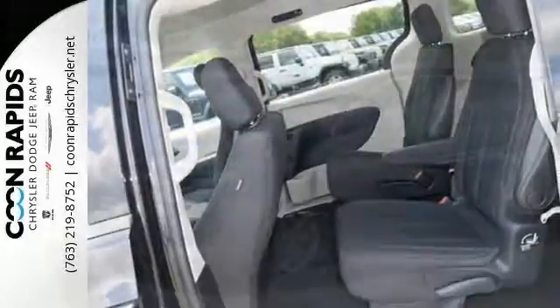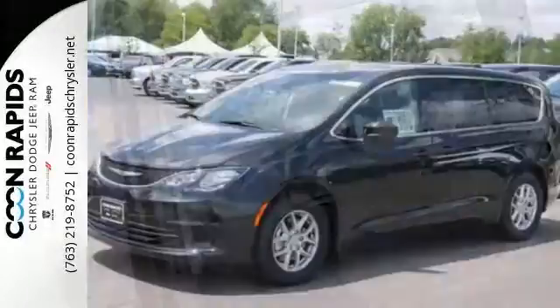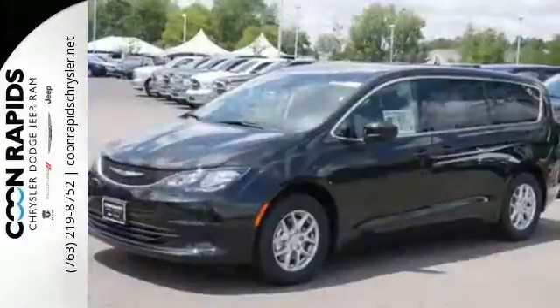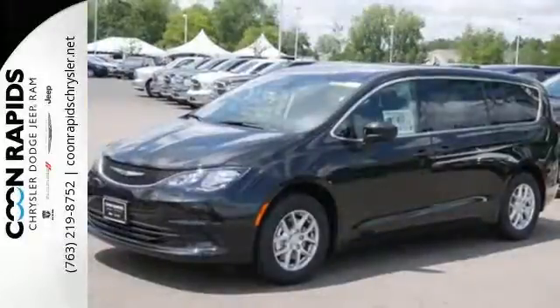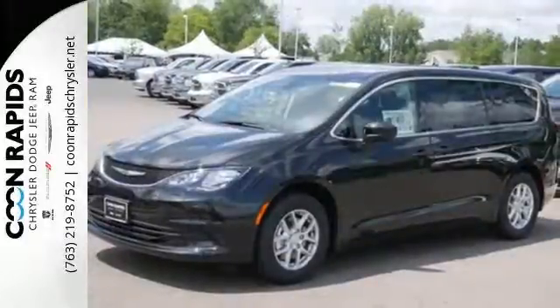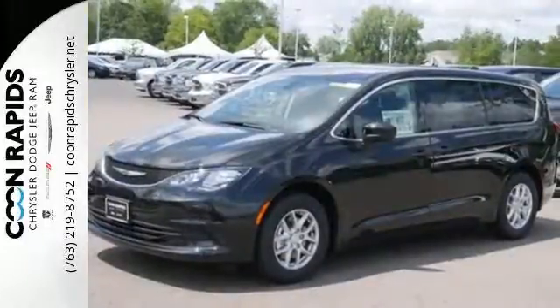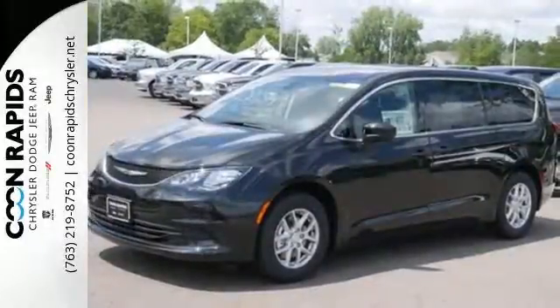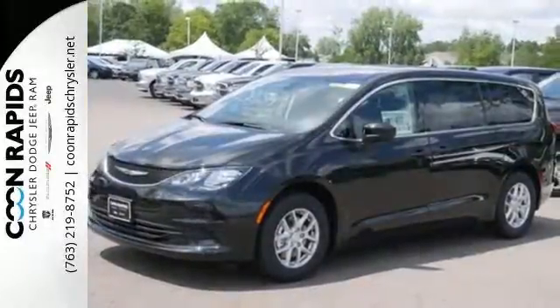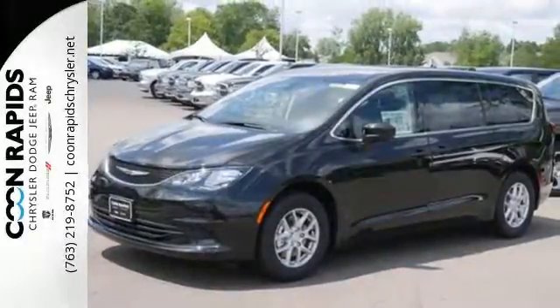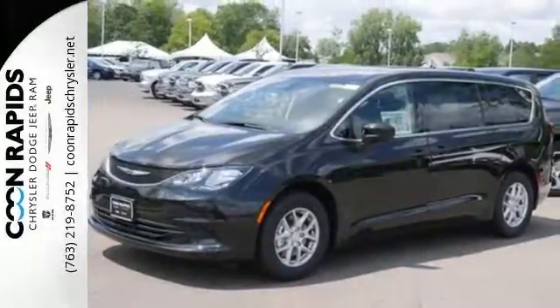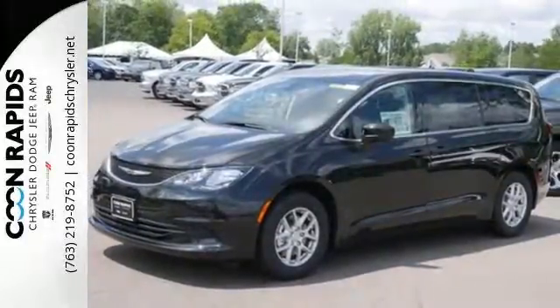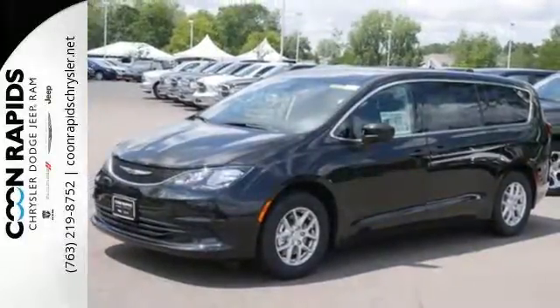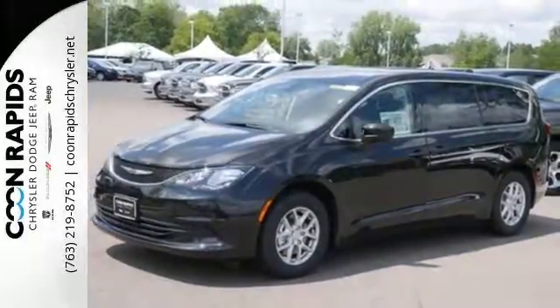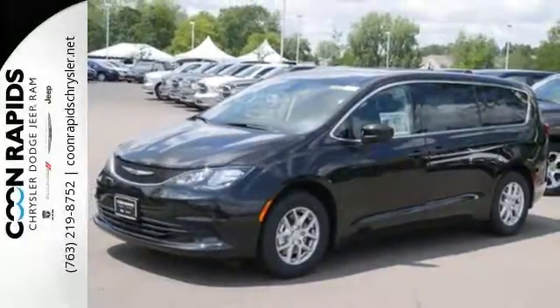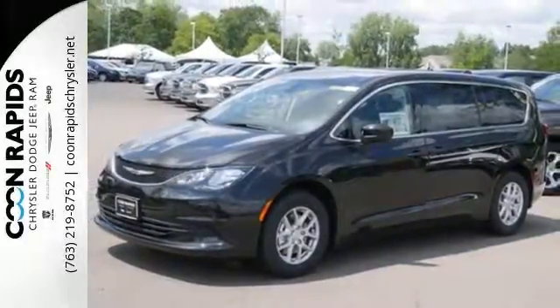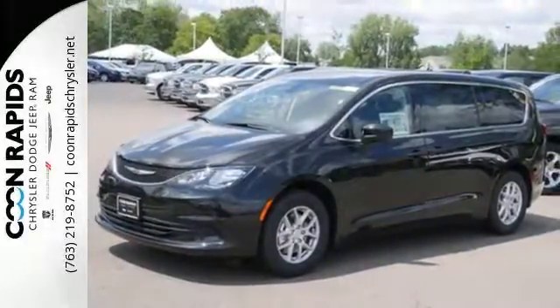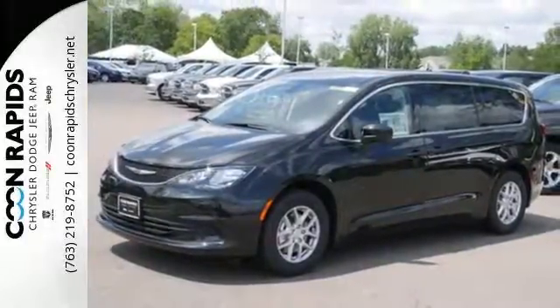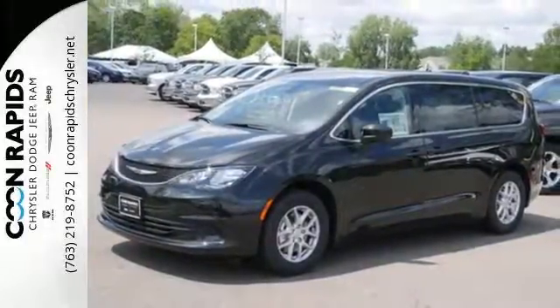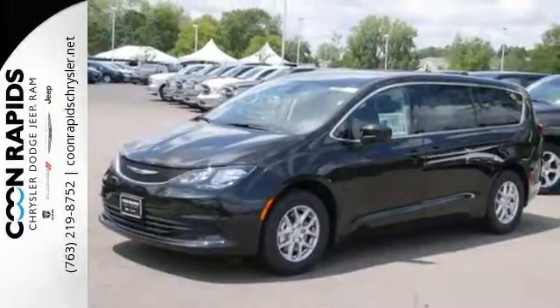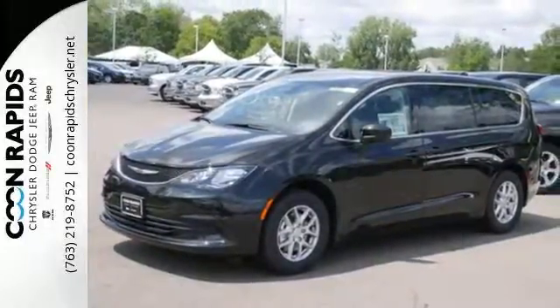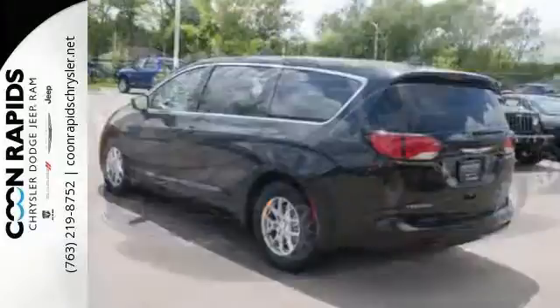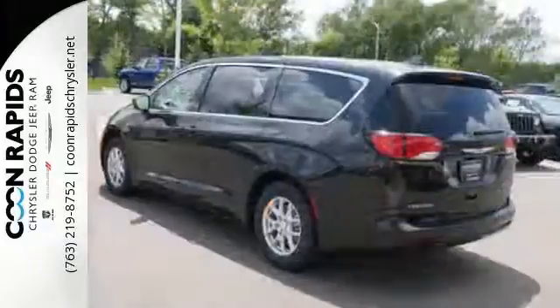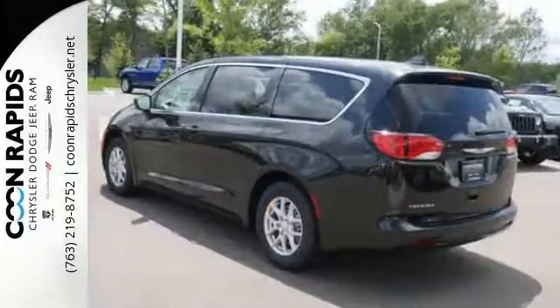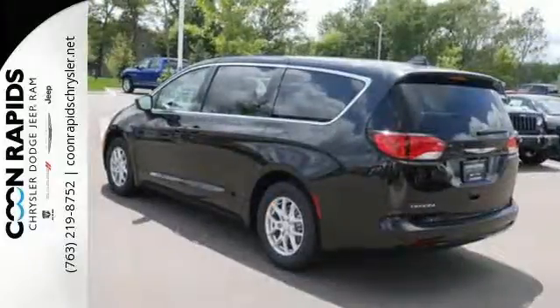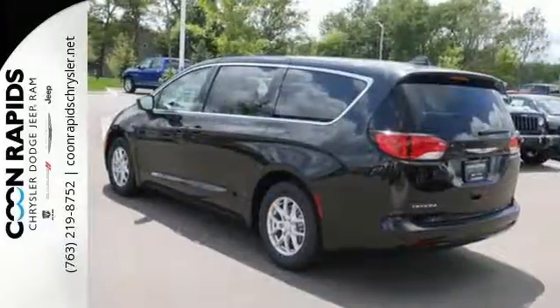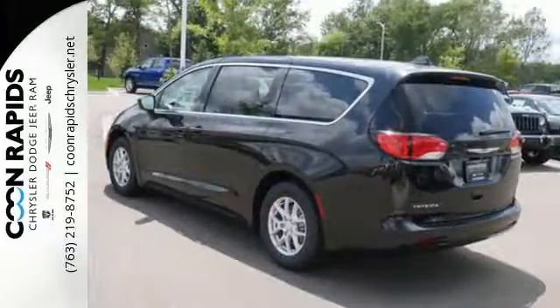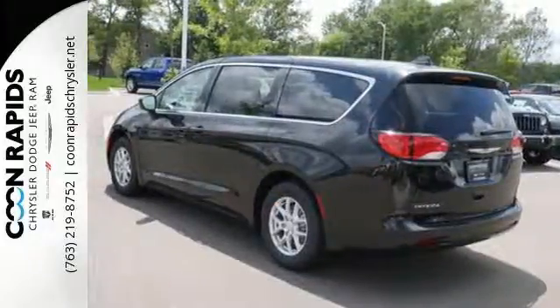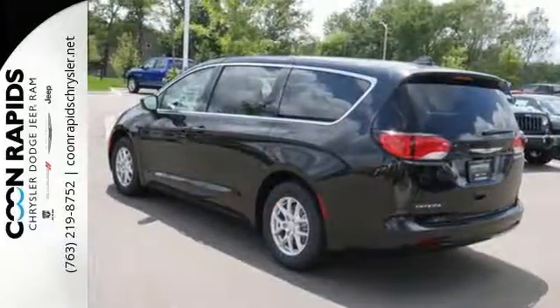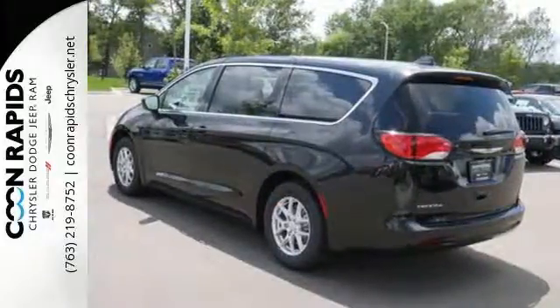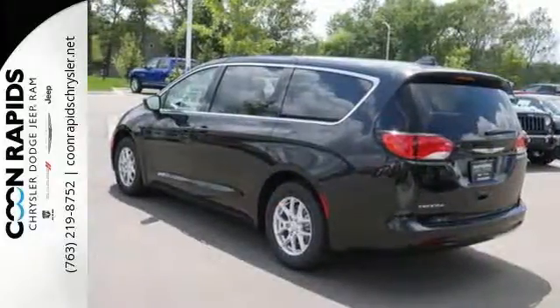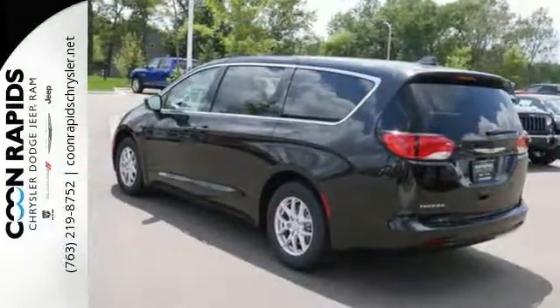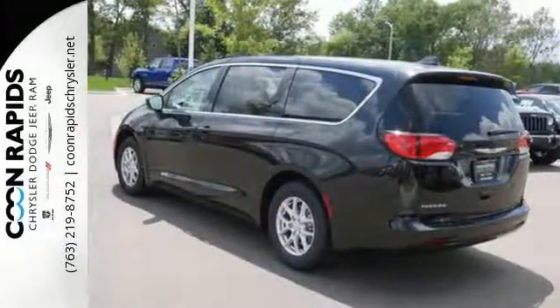Simplify your everyday with a minivan equipped for your every need. Explore this Pacifica and test drive it today.